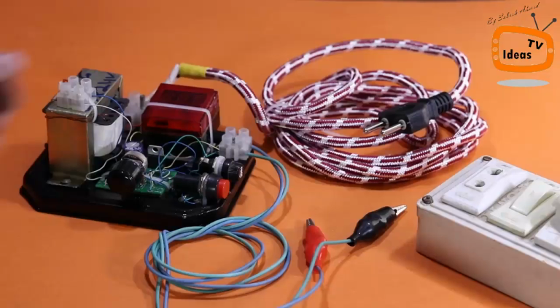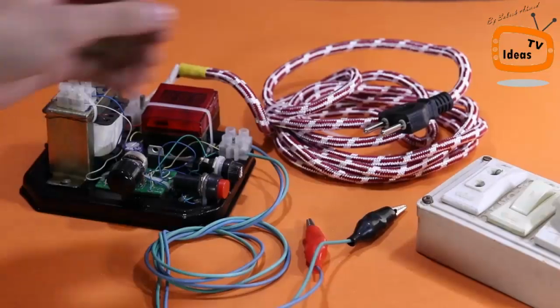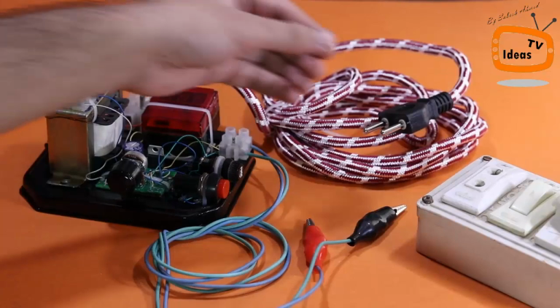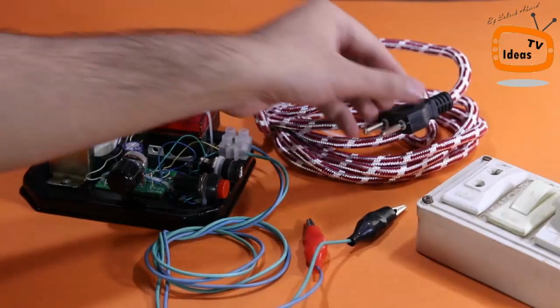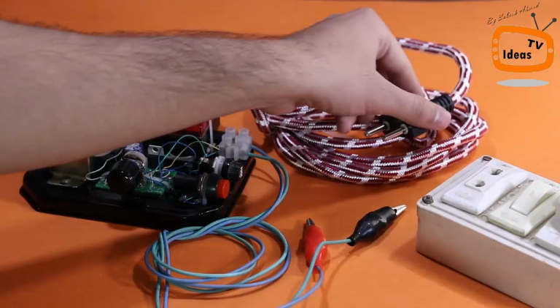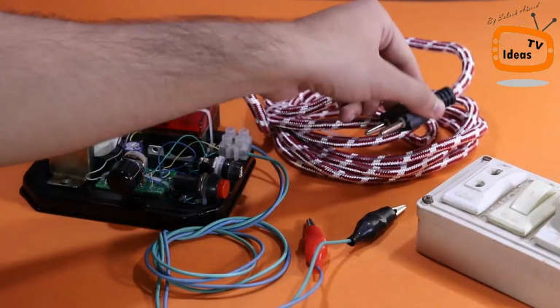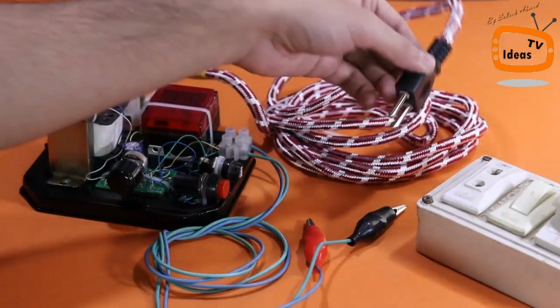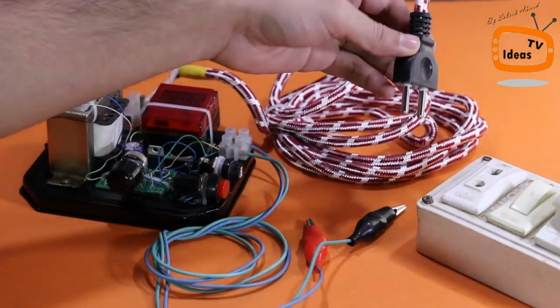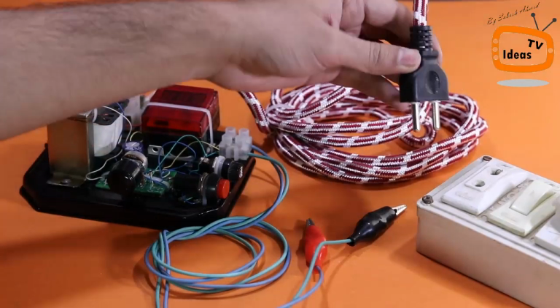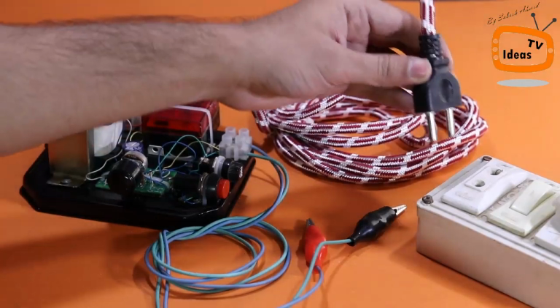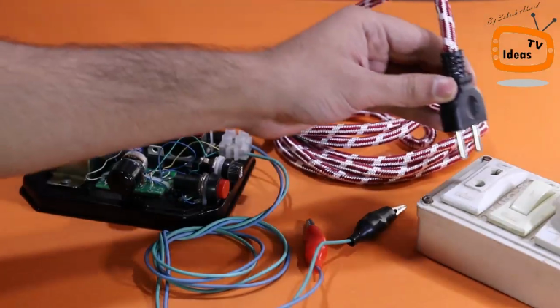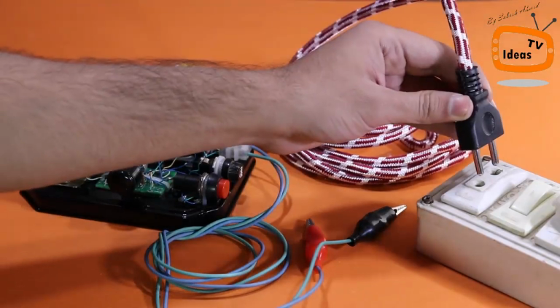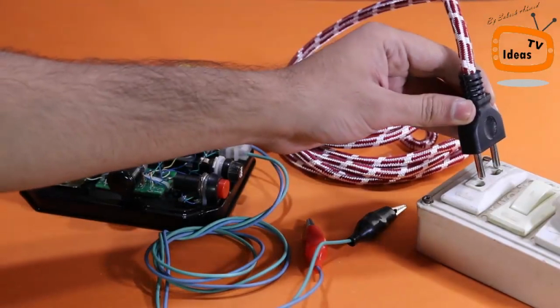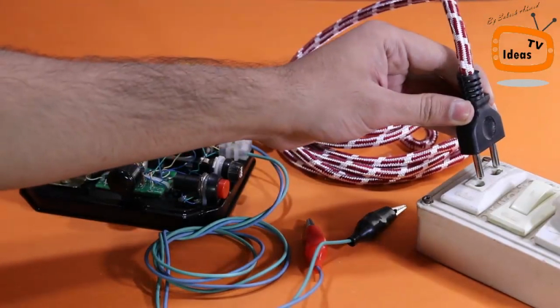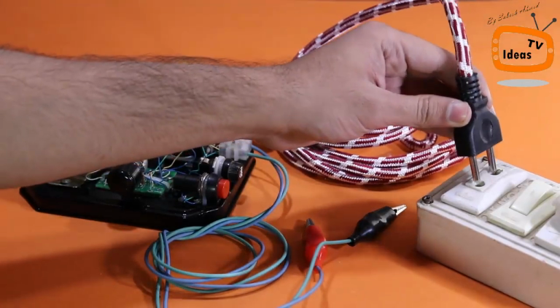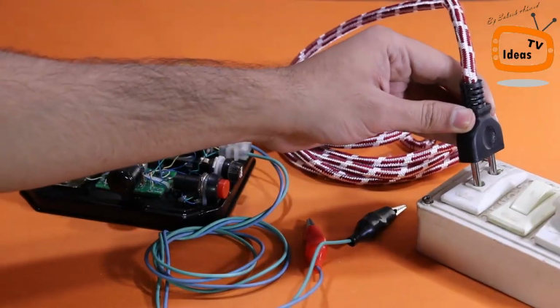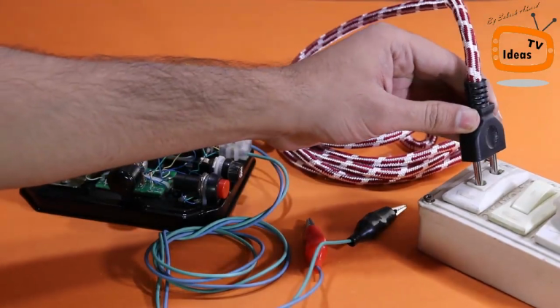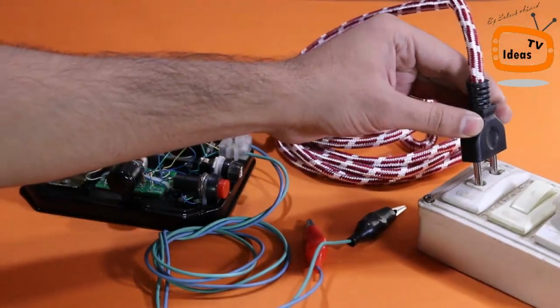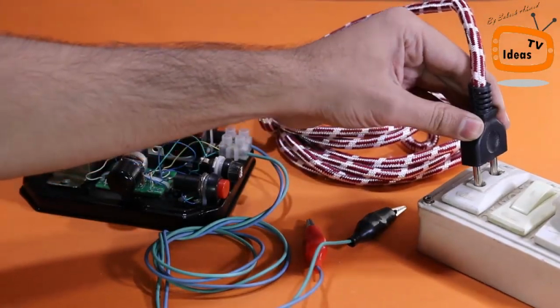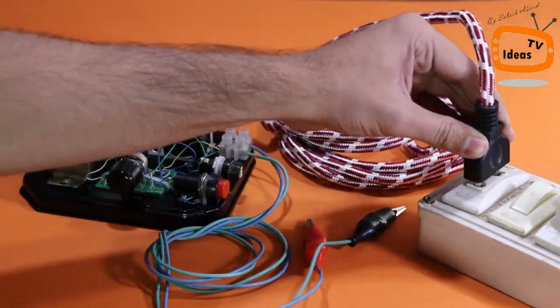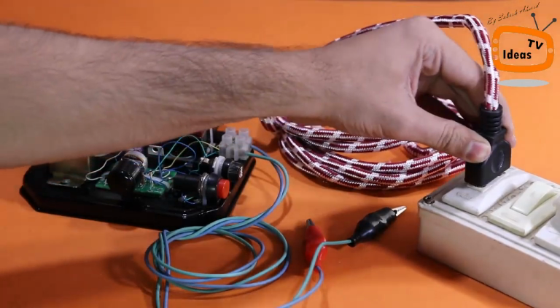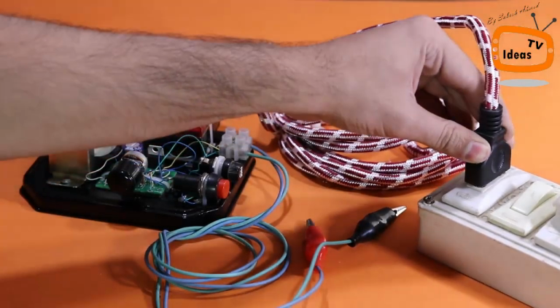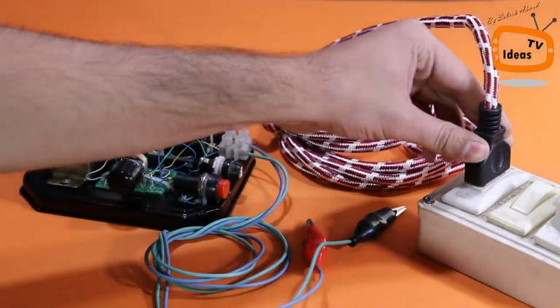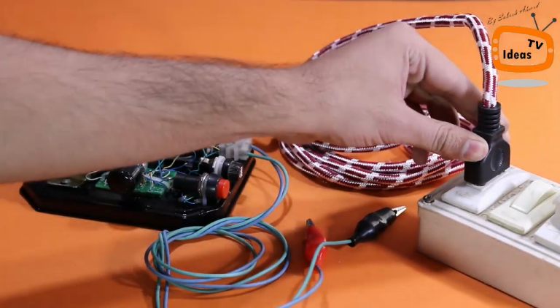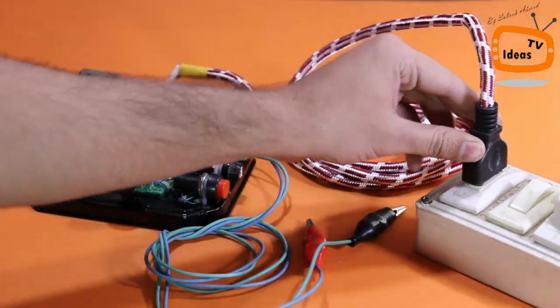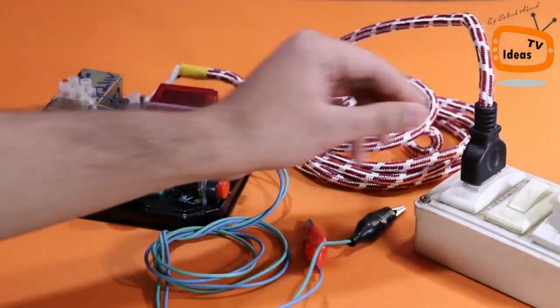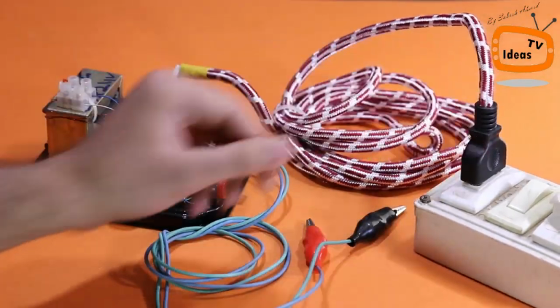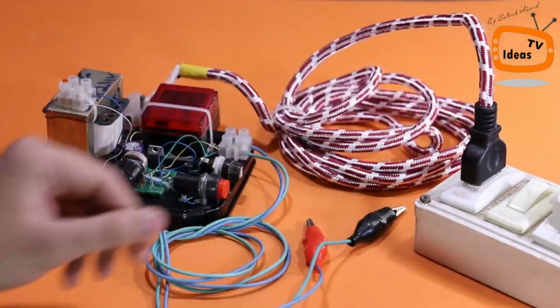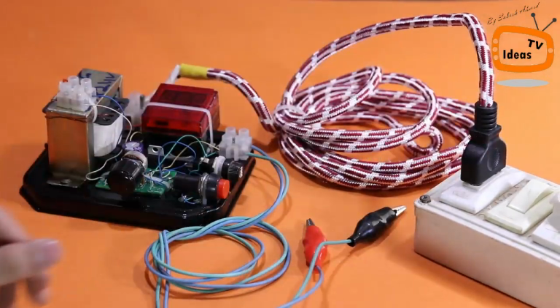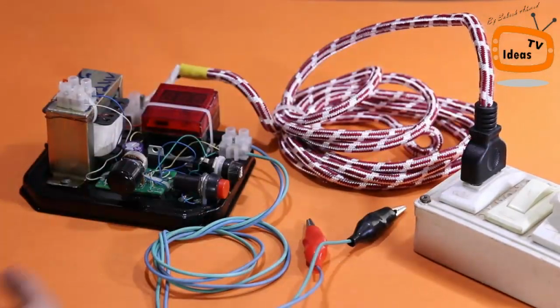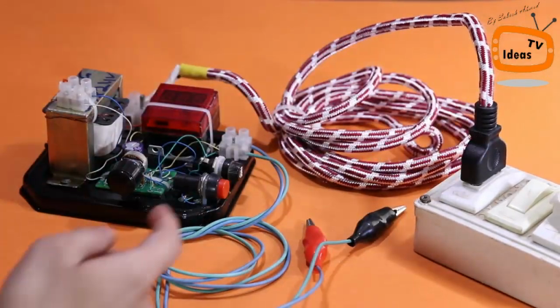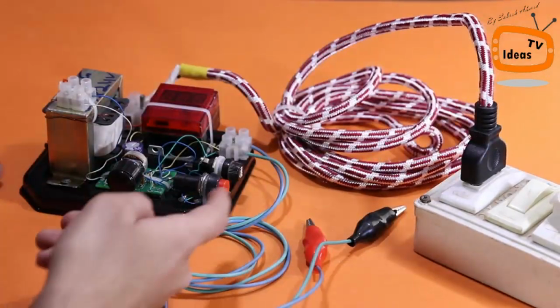Okay guys, our project is ready. Now I'm going to test it.